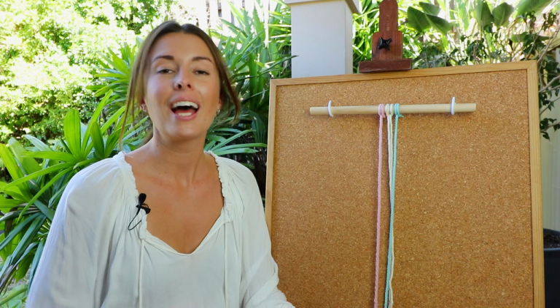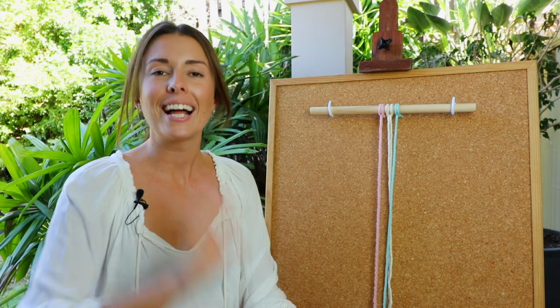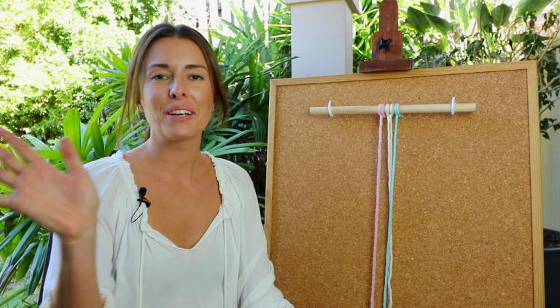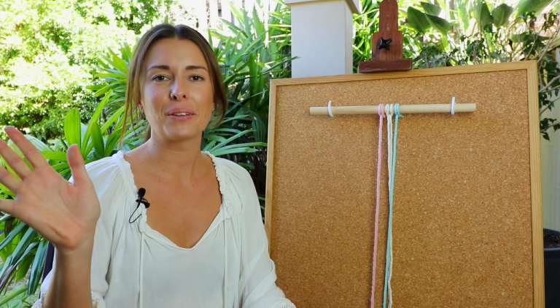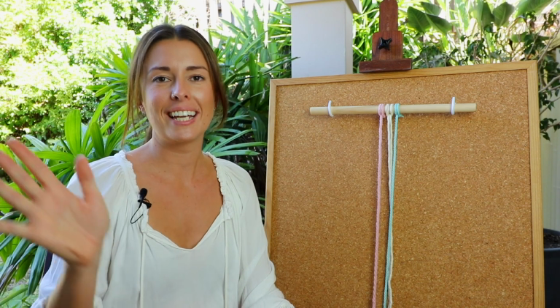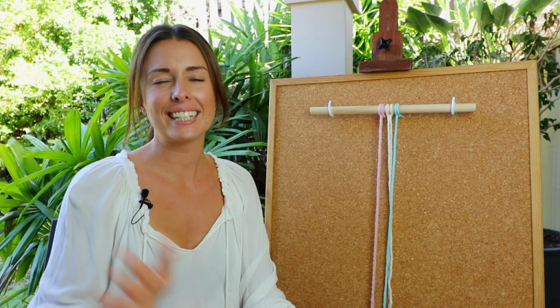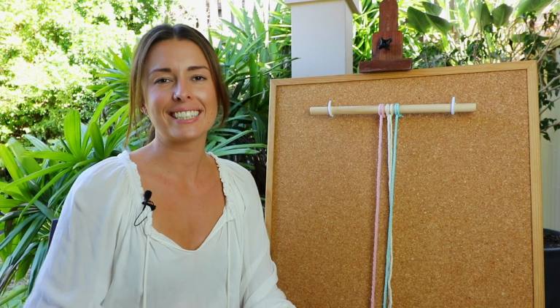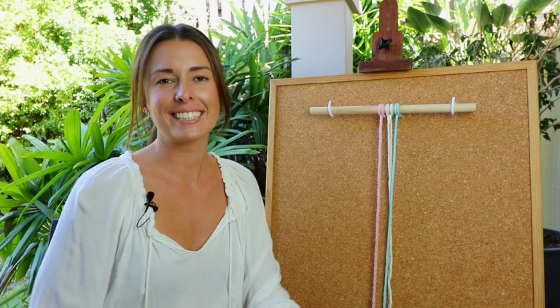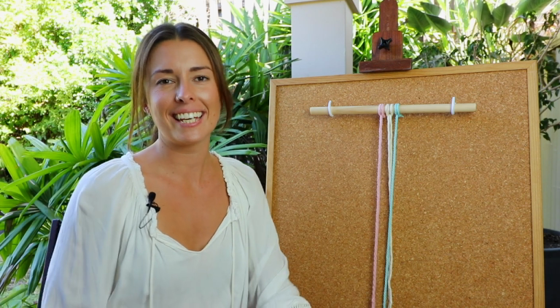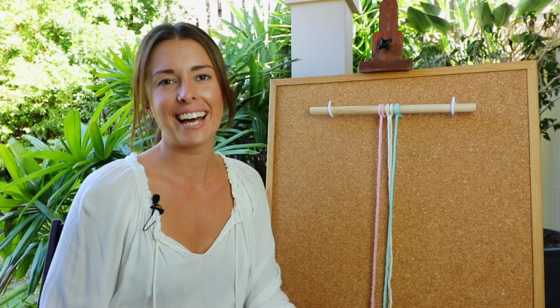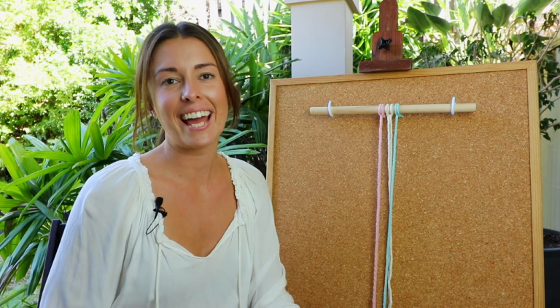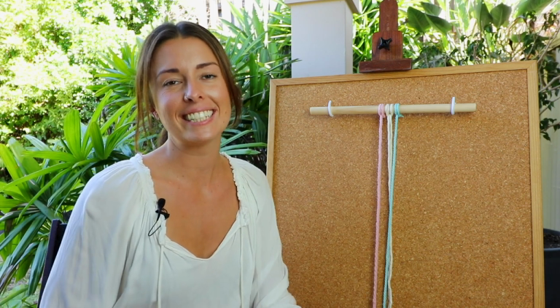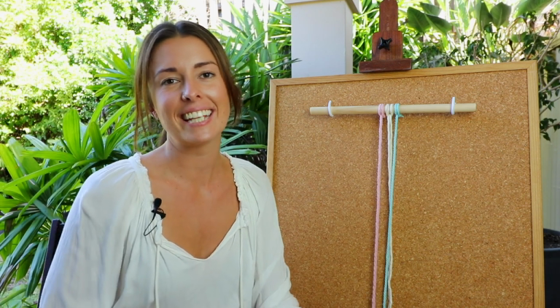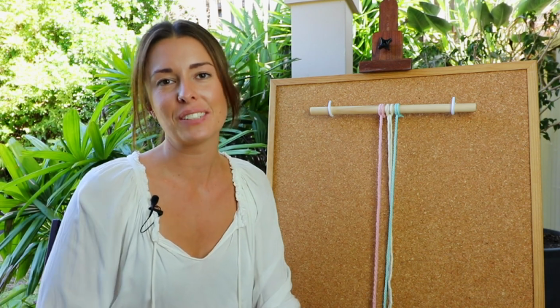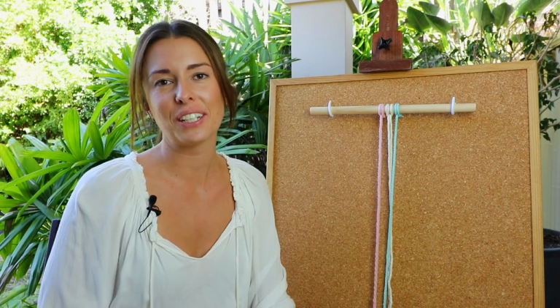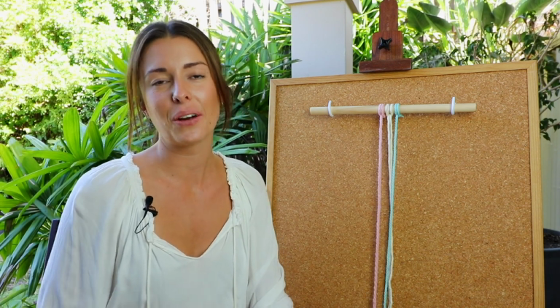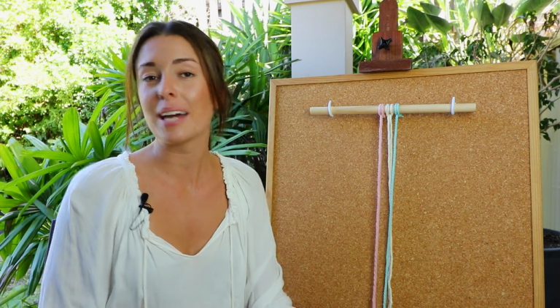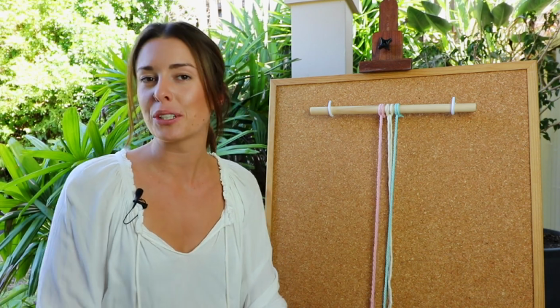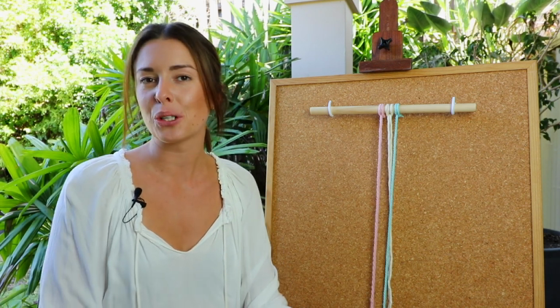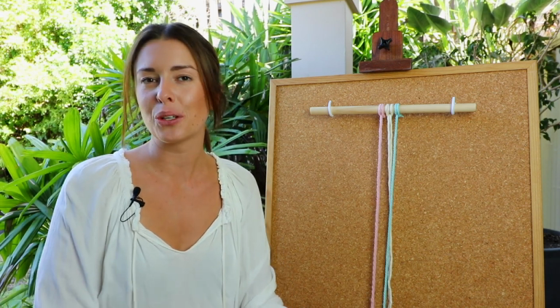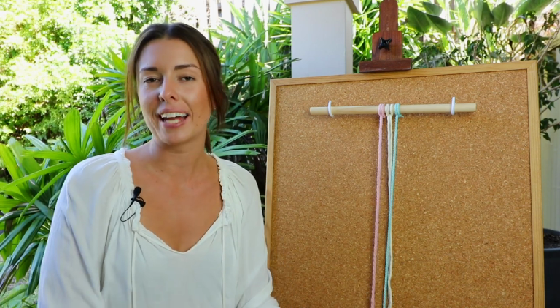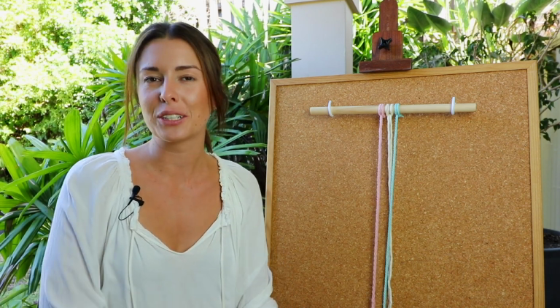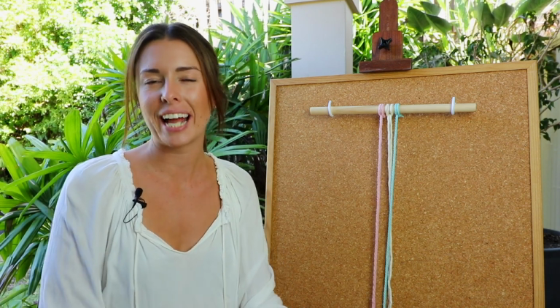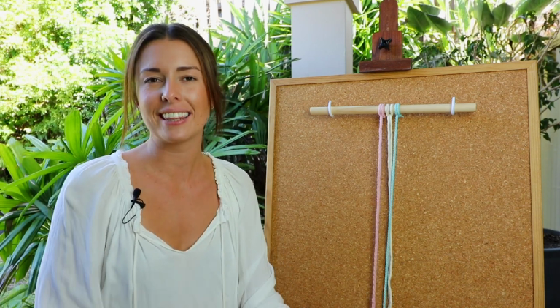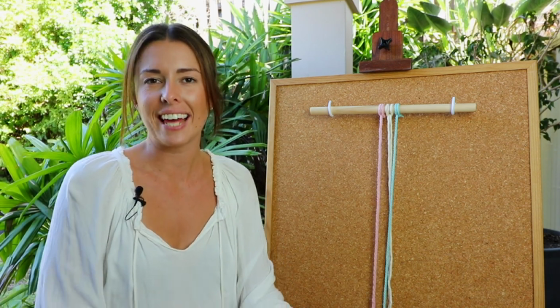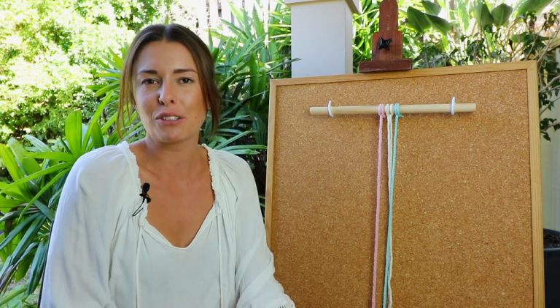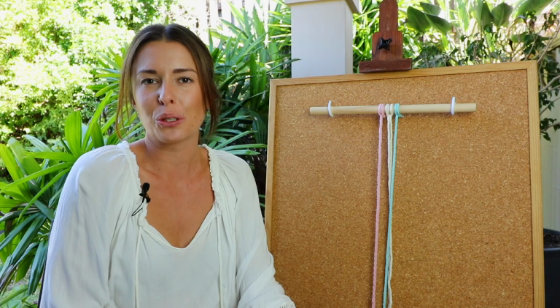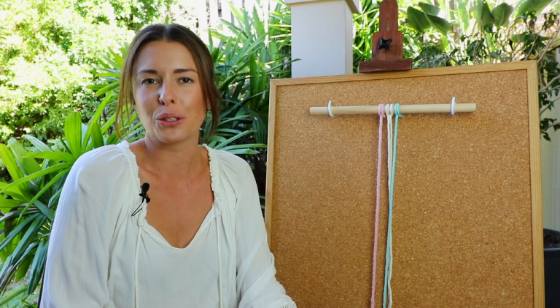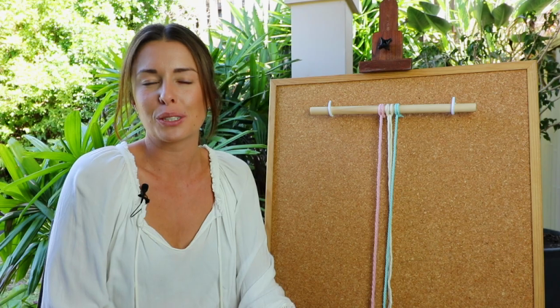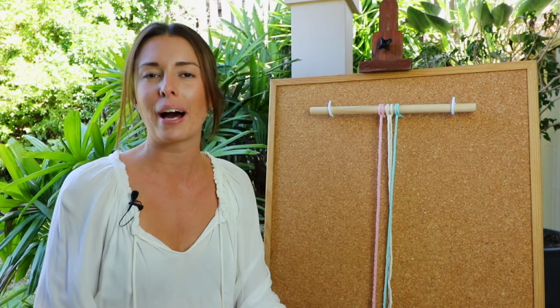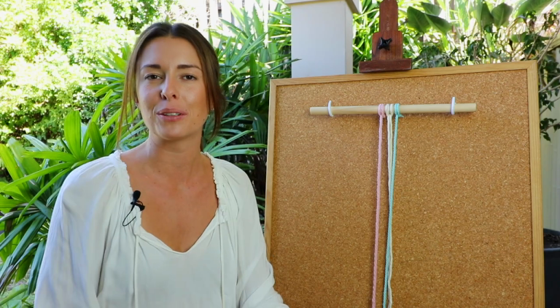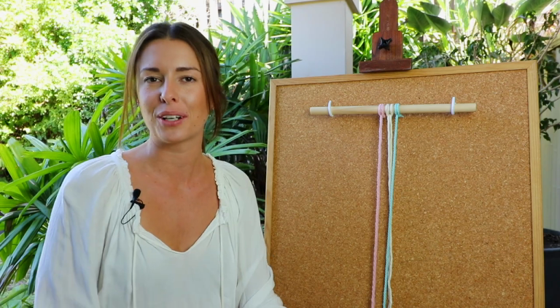Hello everyone, it's Cece here and in today's video I am going to show you how to create the ever so cute spiral knot.